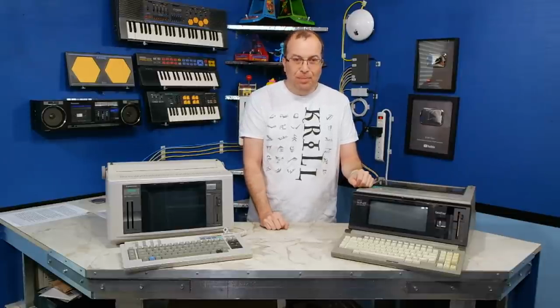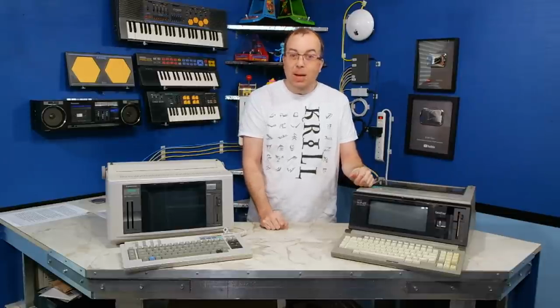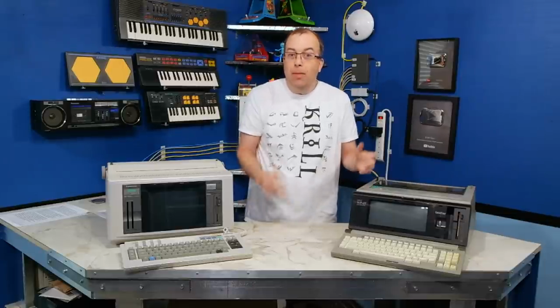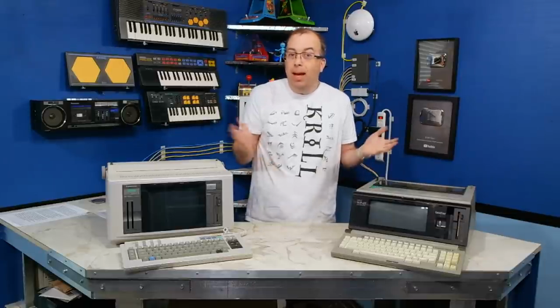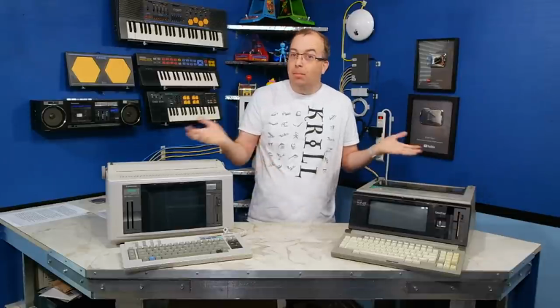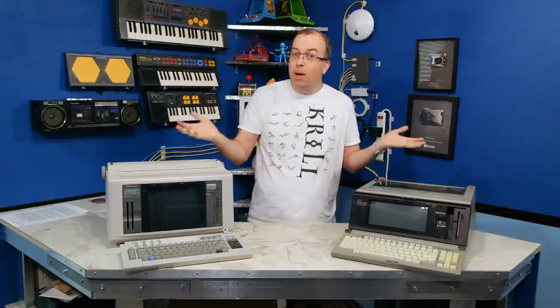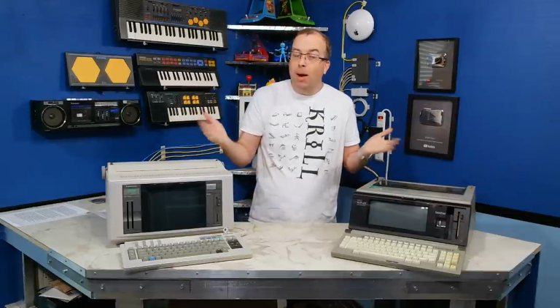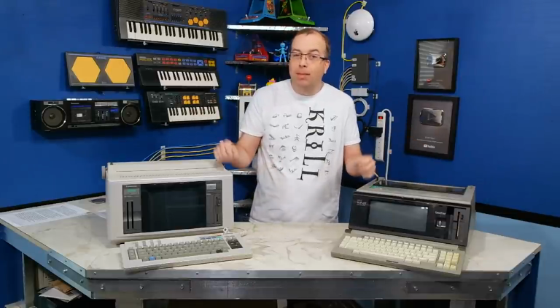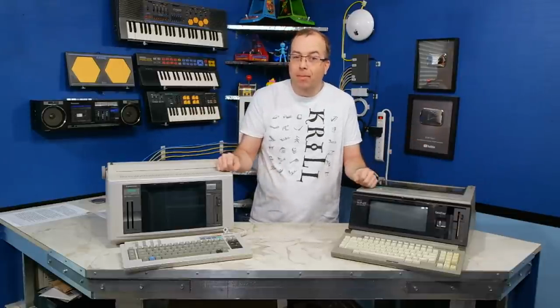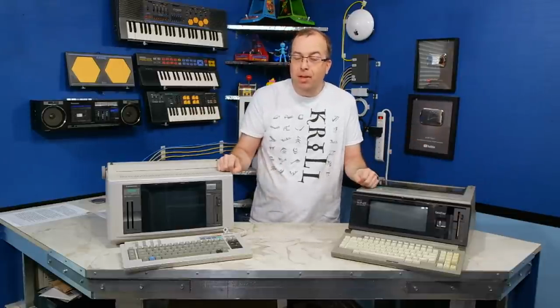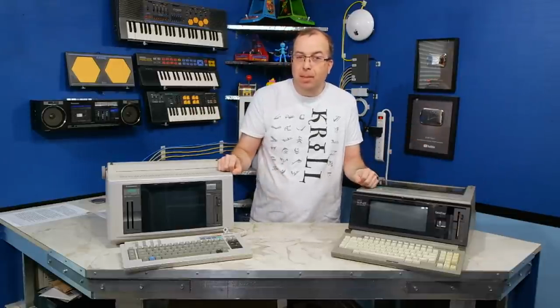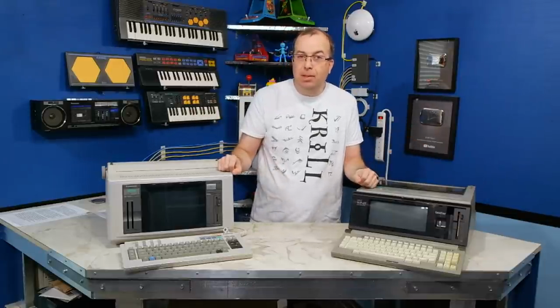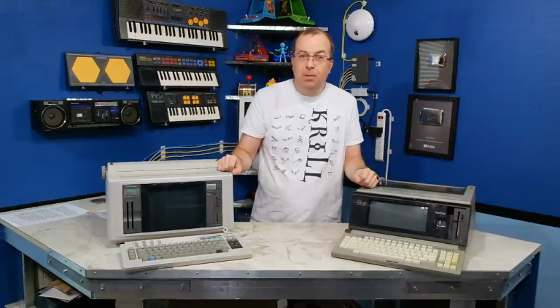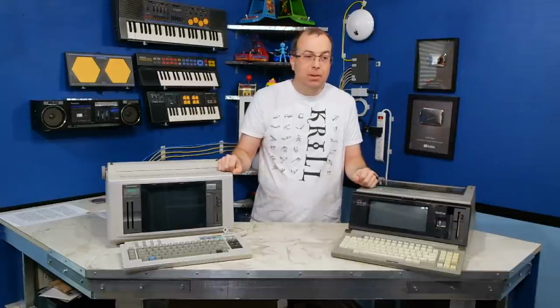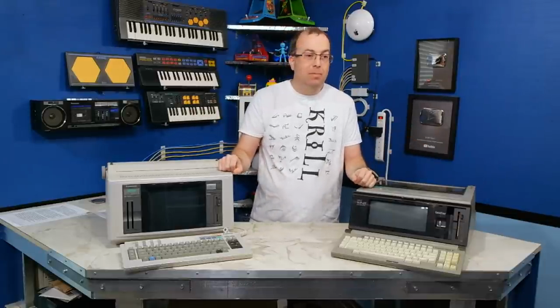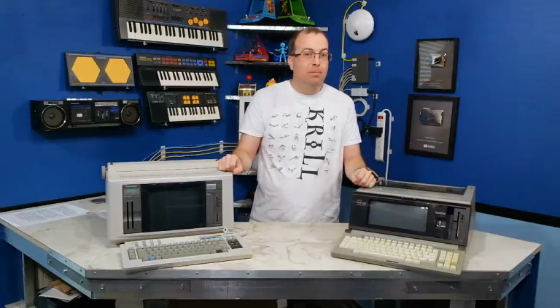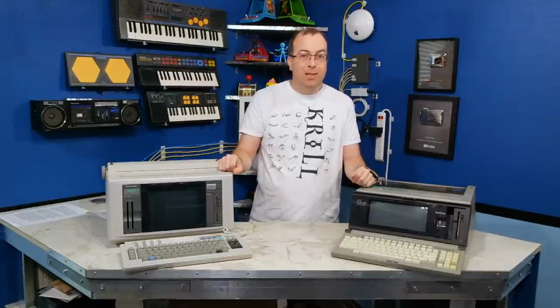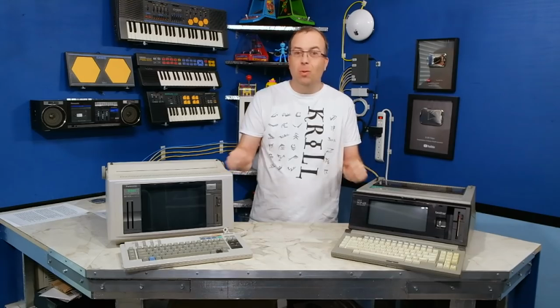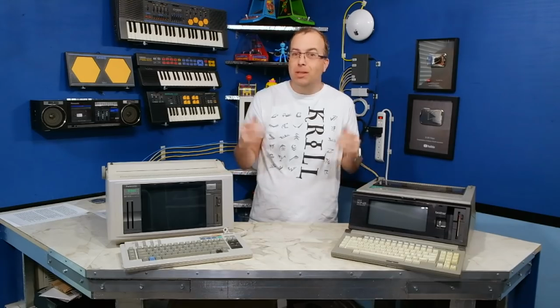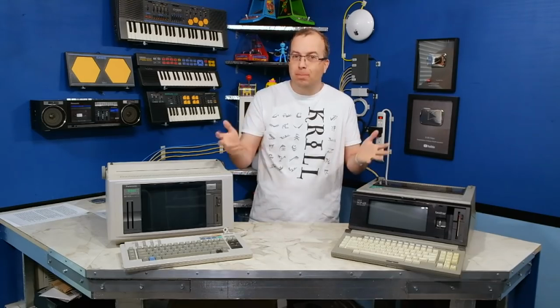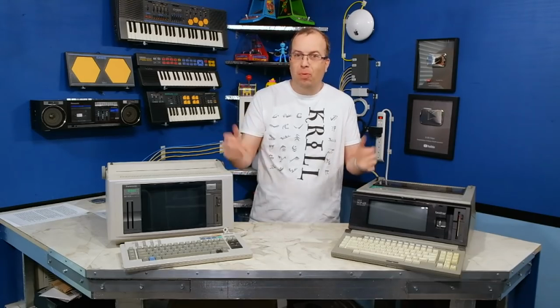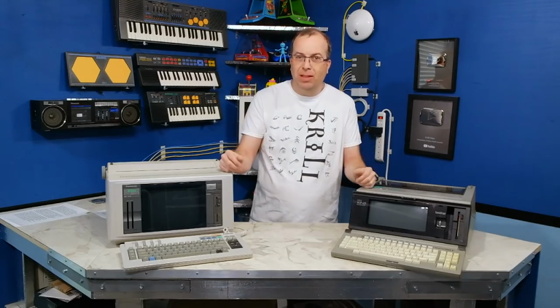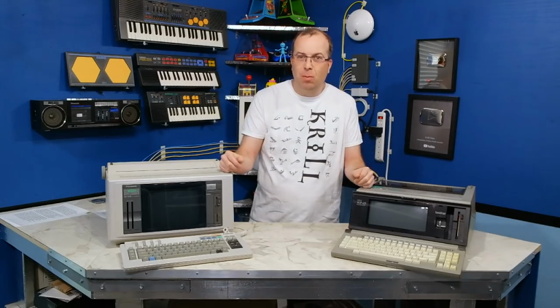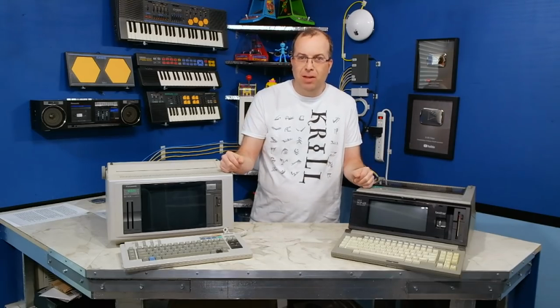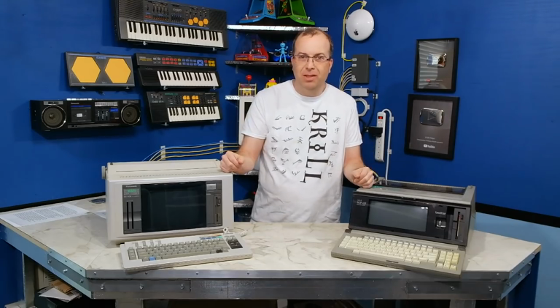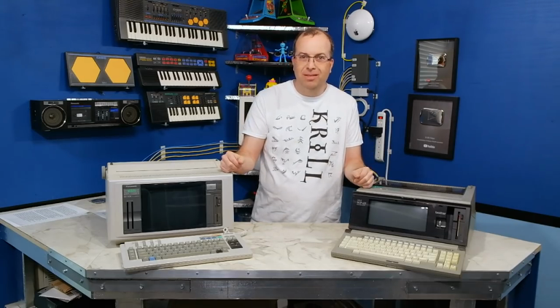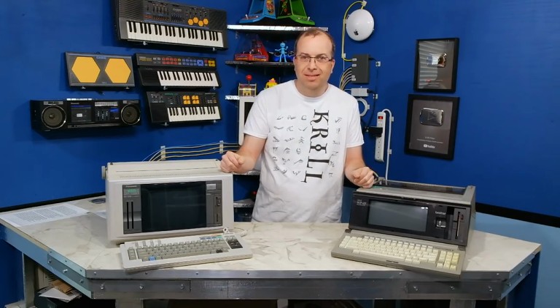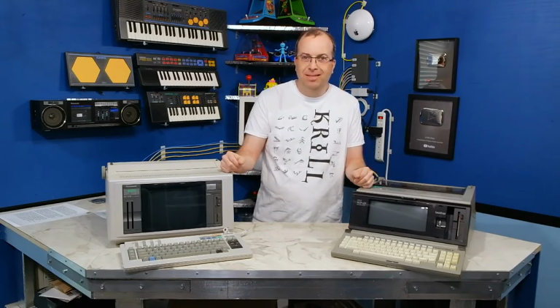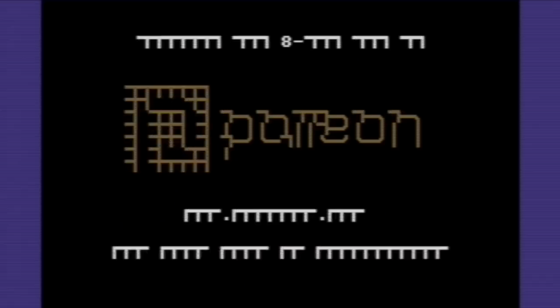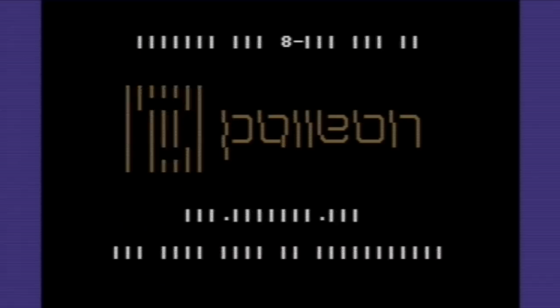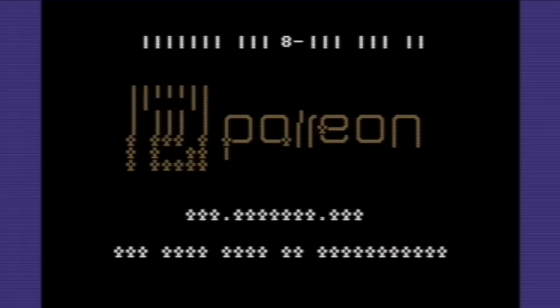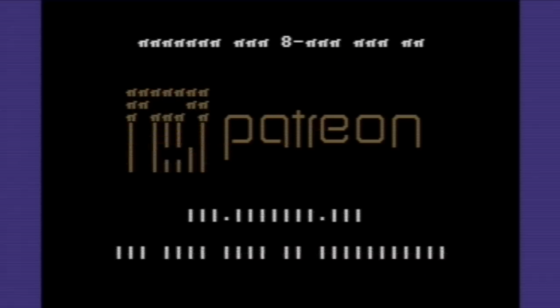Anyway, that about wraps it up for this episode. As always, thanks for watching. Bye.